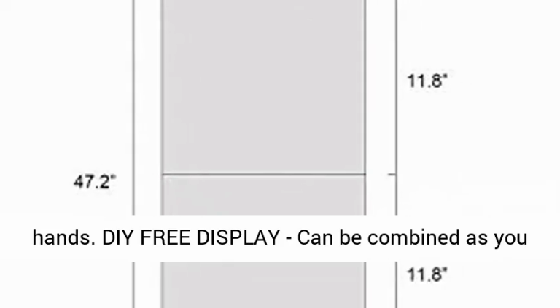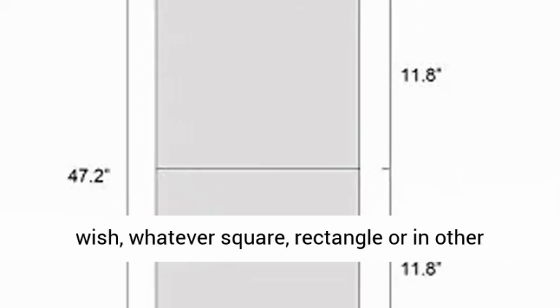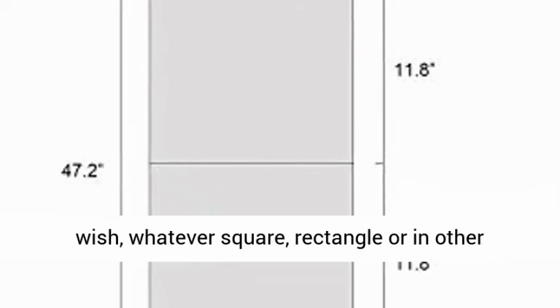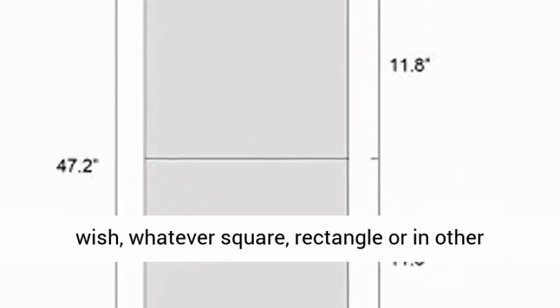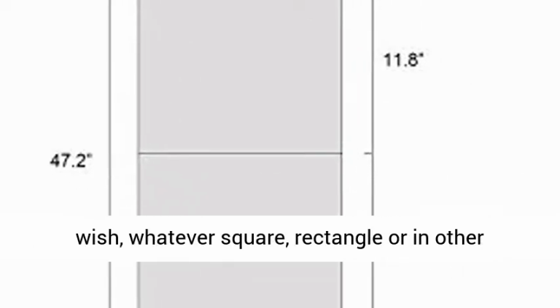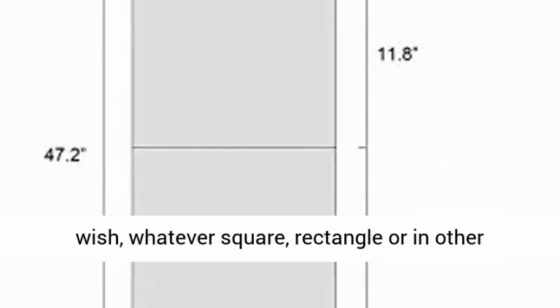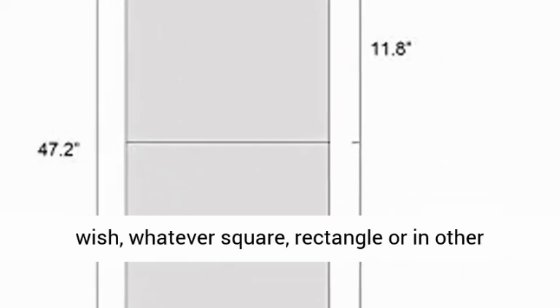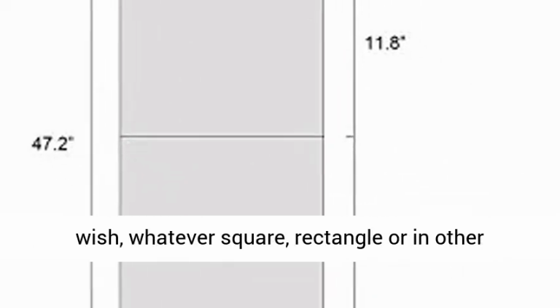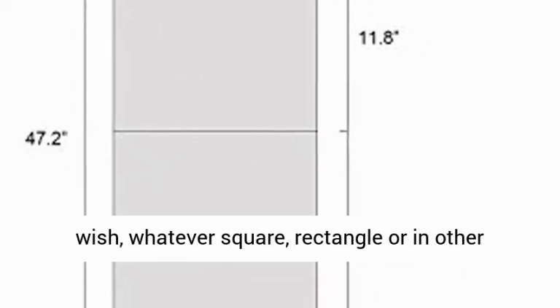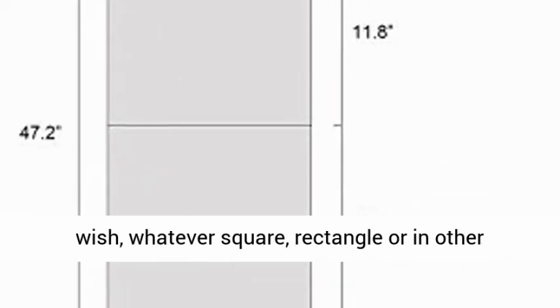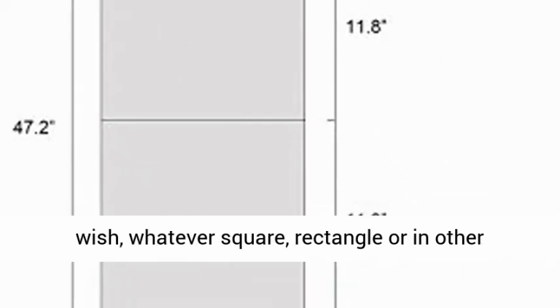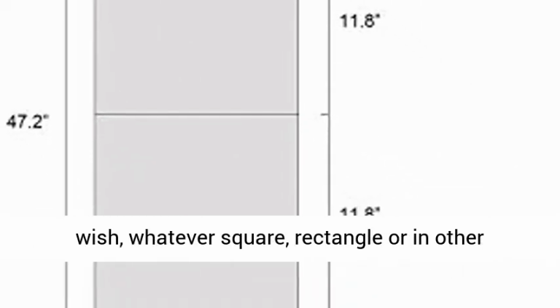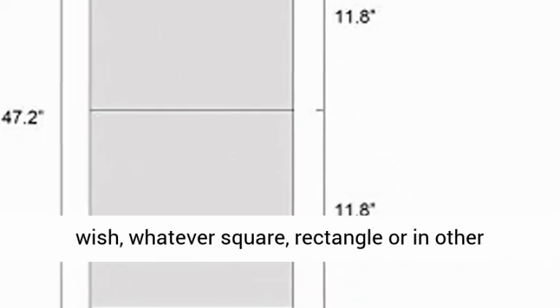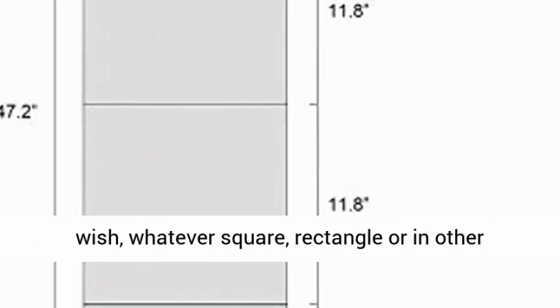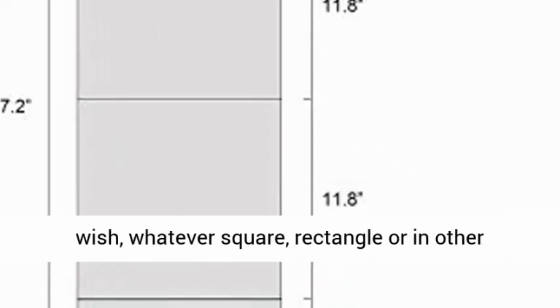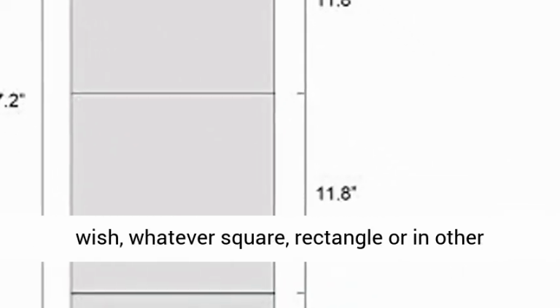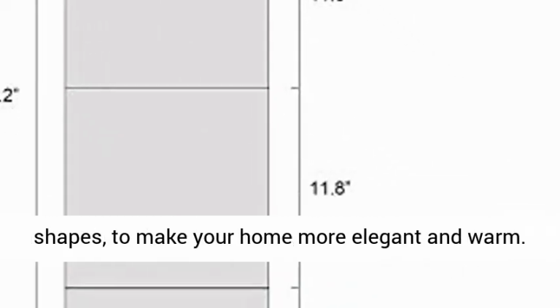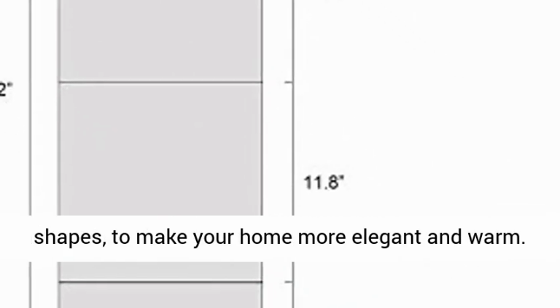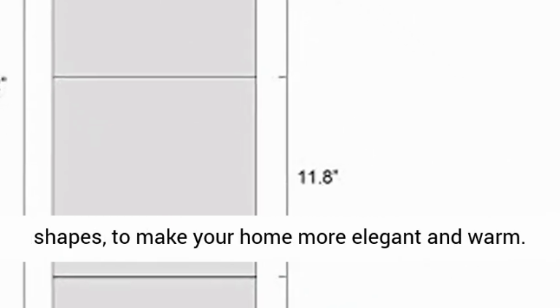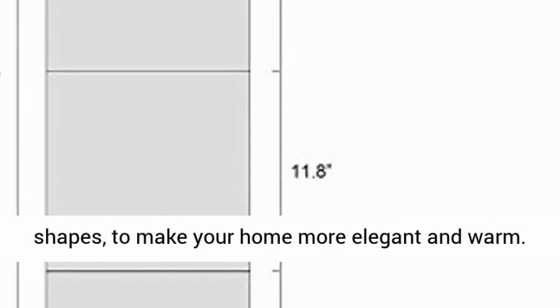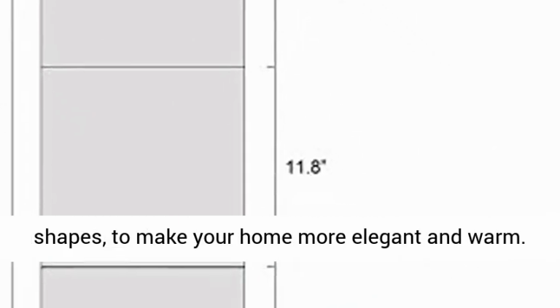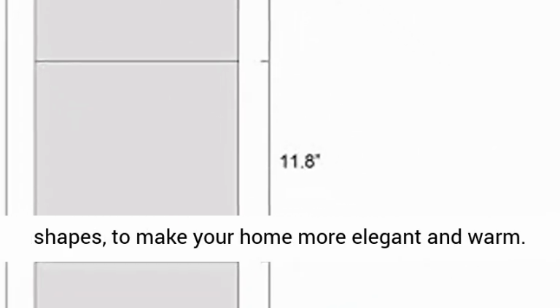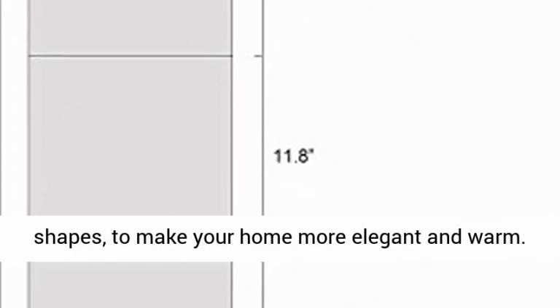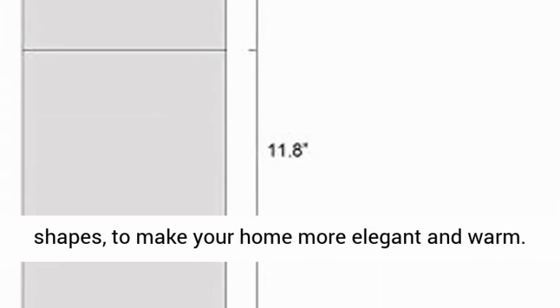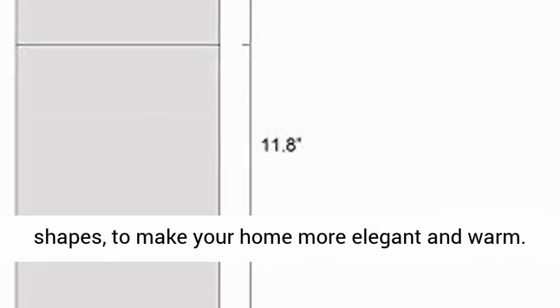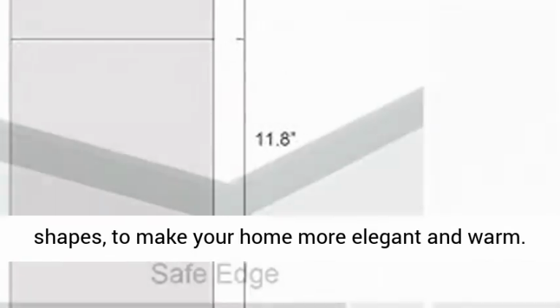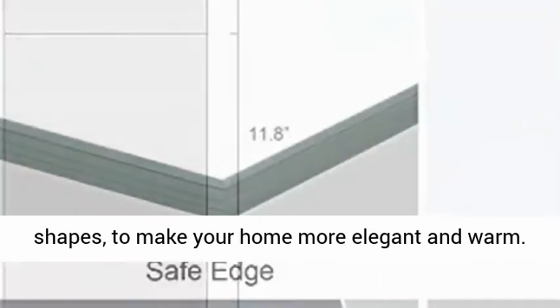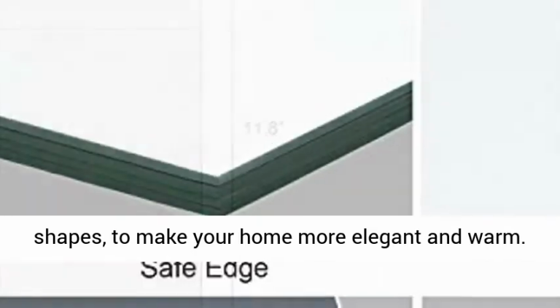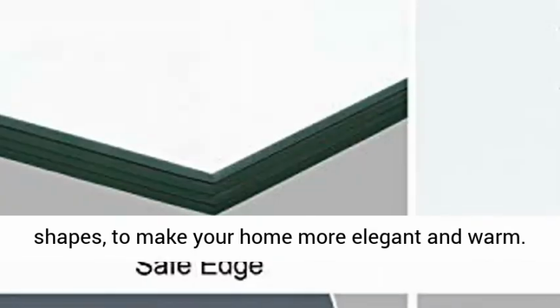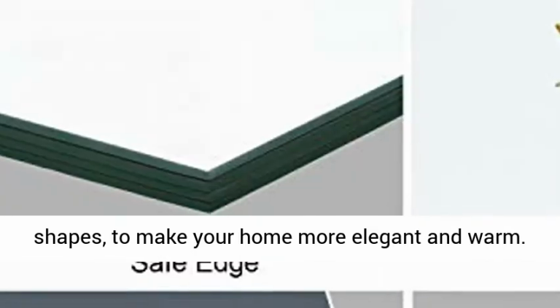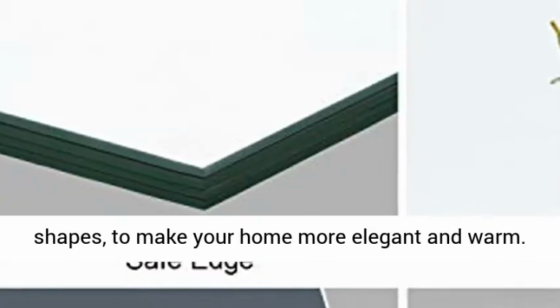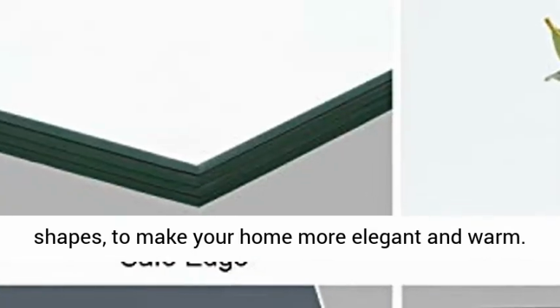D-Free Display — can be combined as you wish, whatever square, rectangle, or in other shapes, to make your home more elegant and warm.